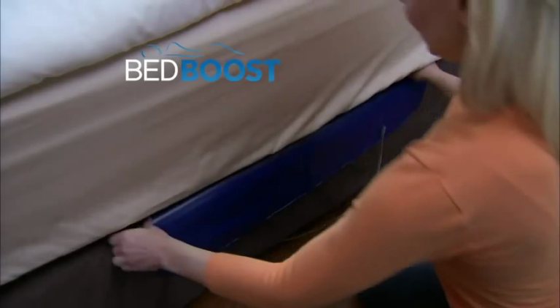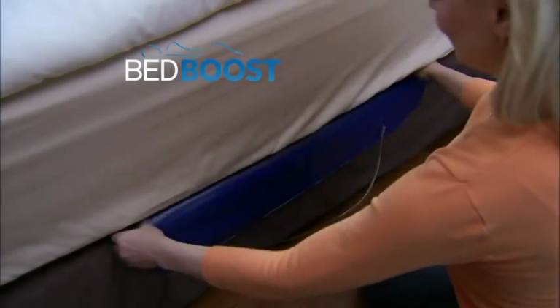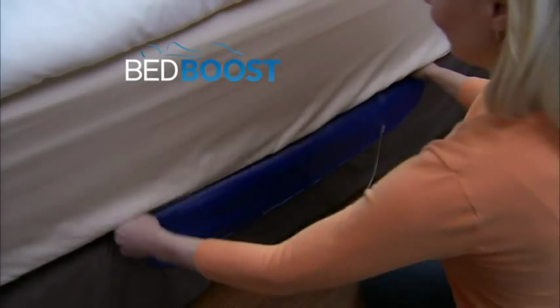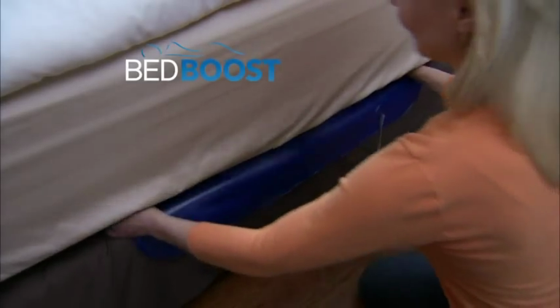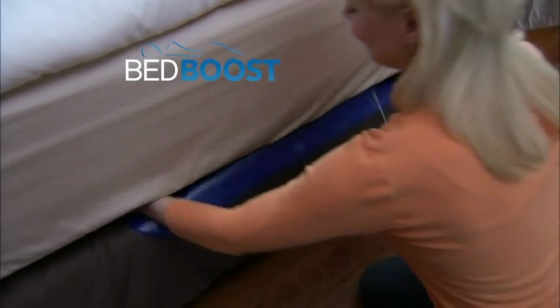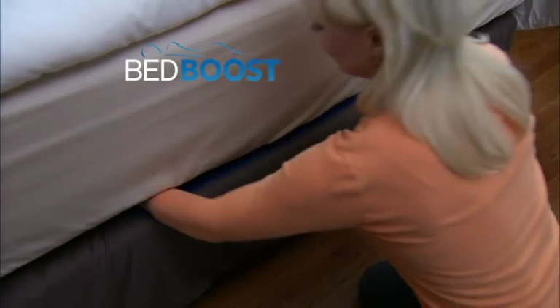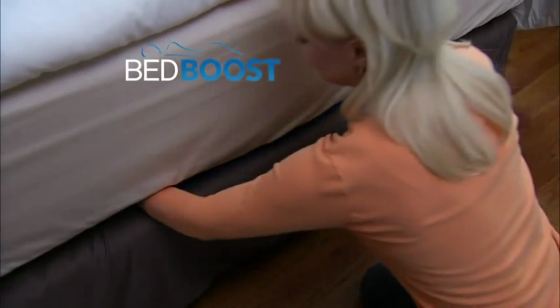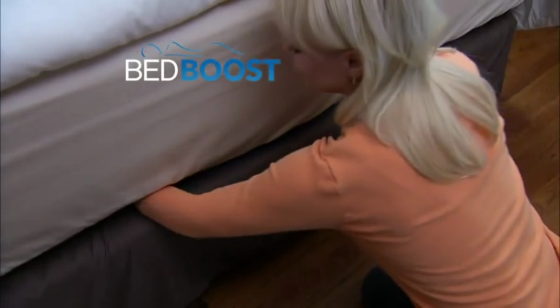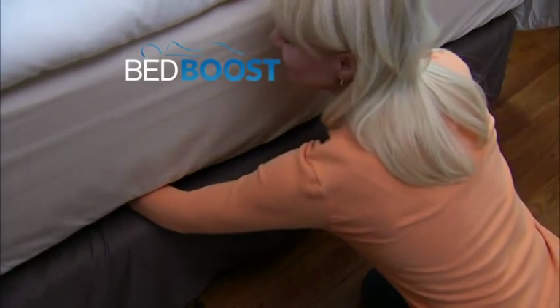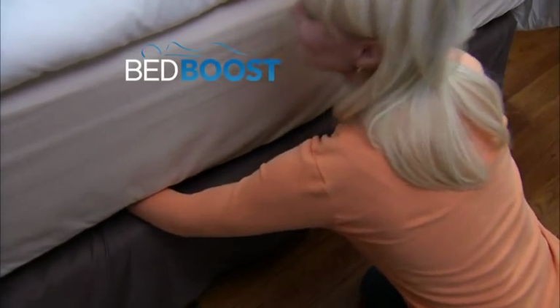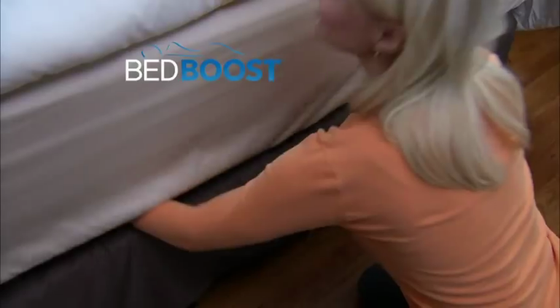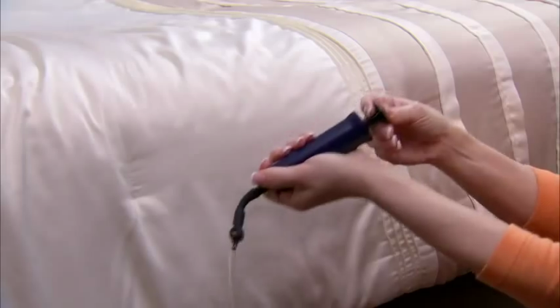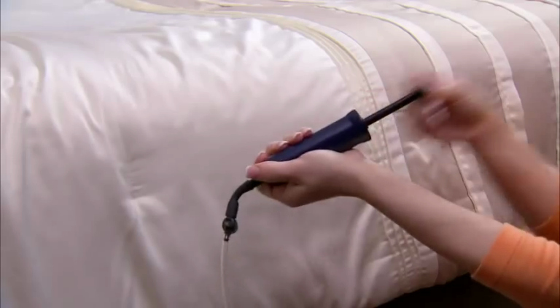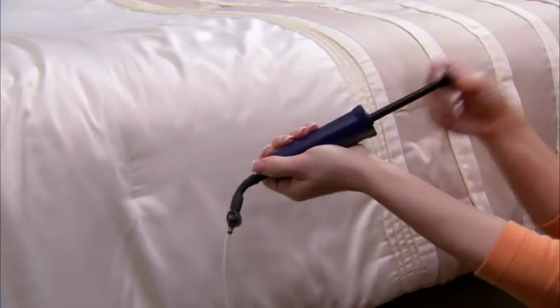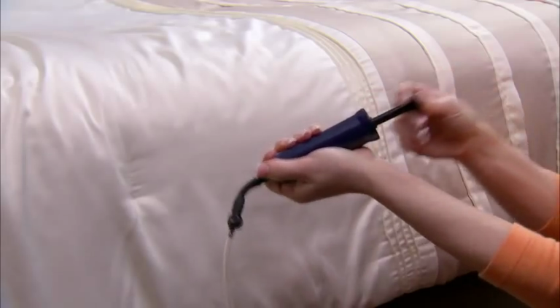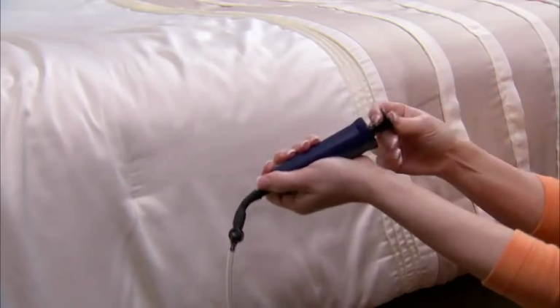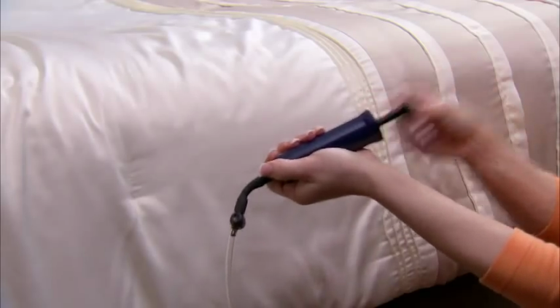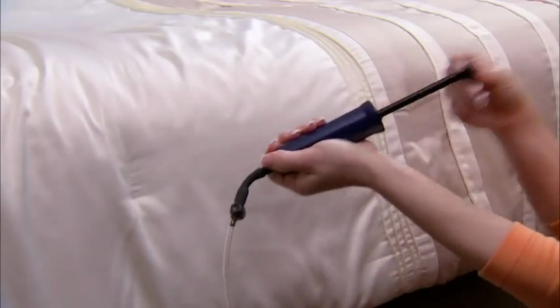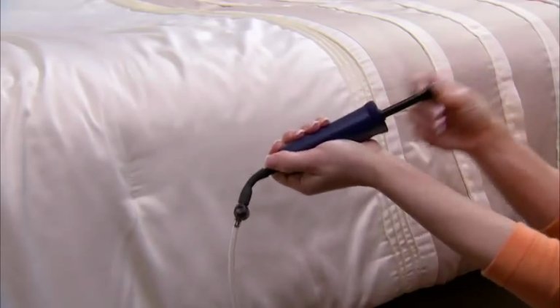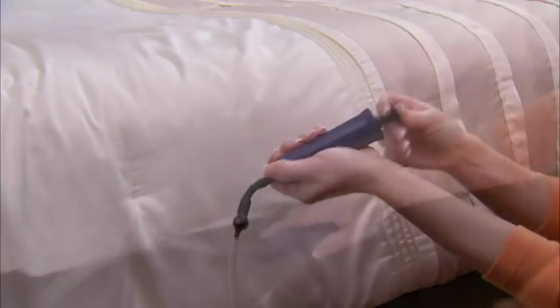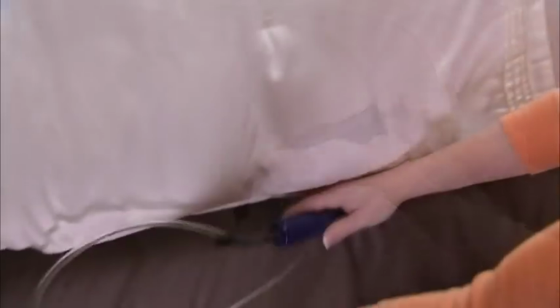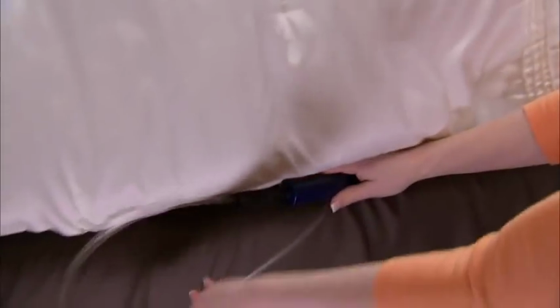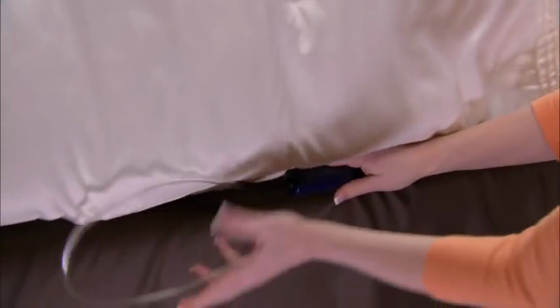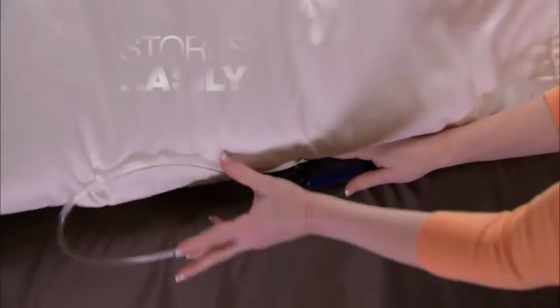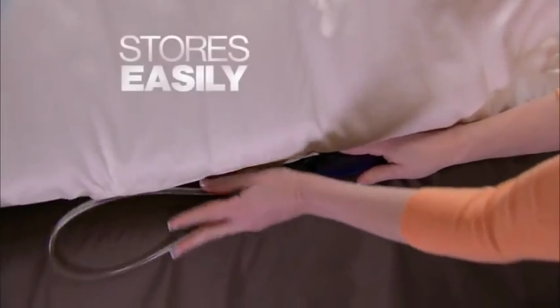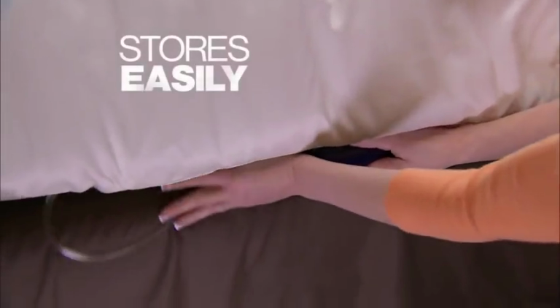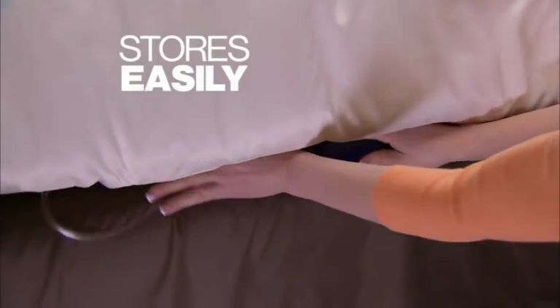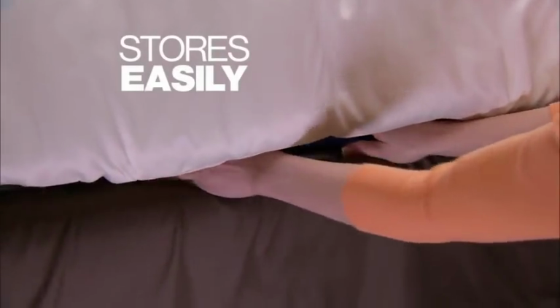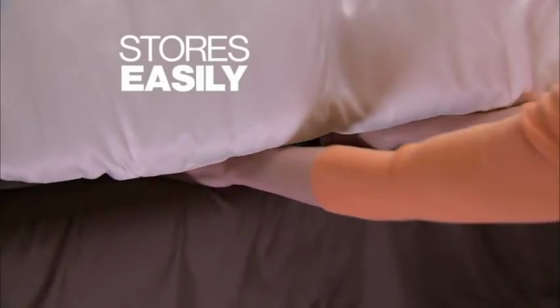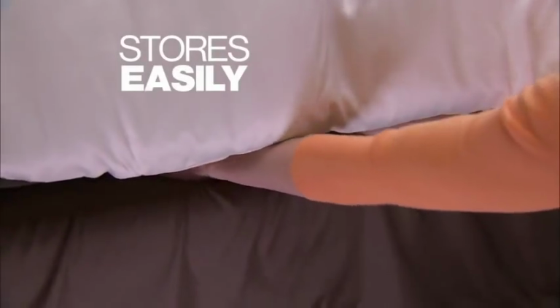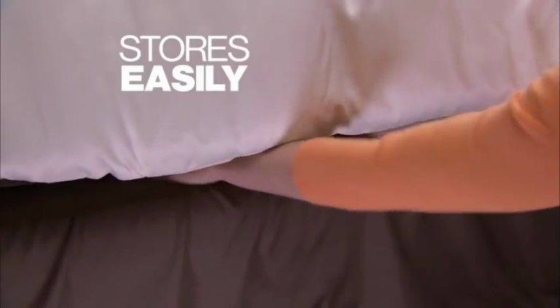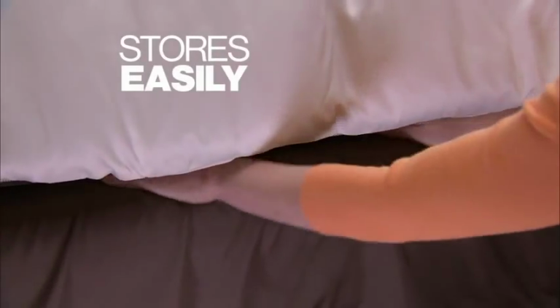Look again — just slide under your mattress and pump it up. The pump stores under your mattress for easy storage.